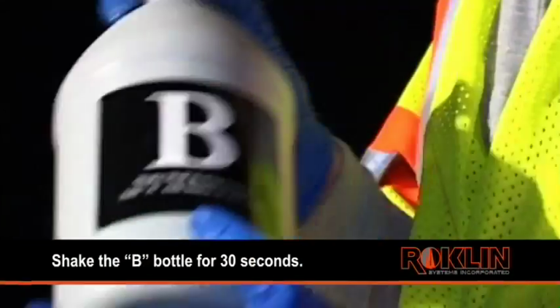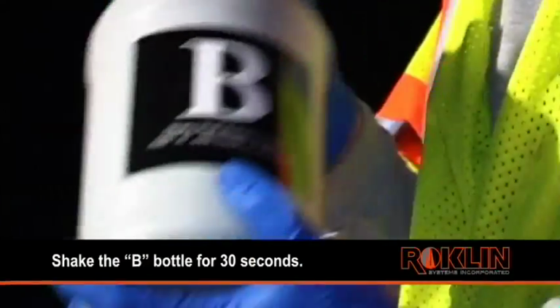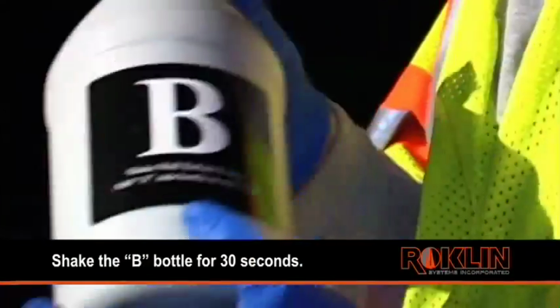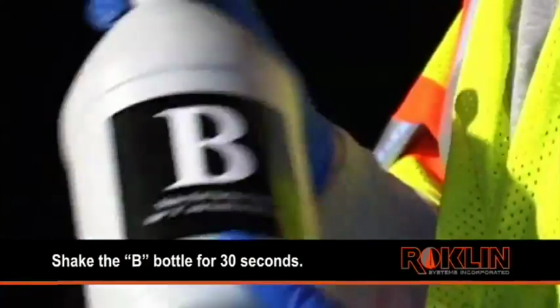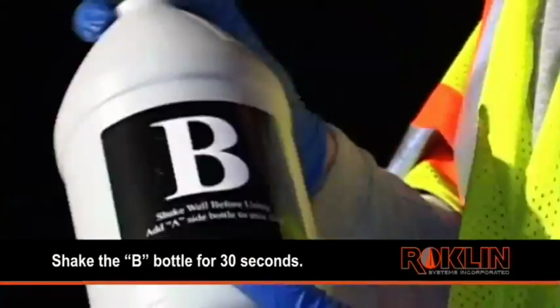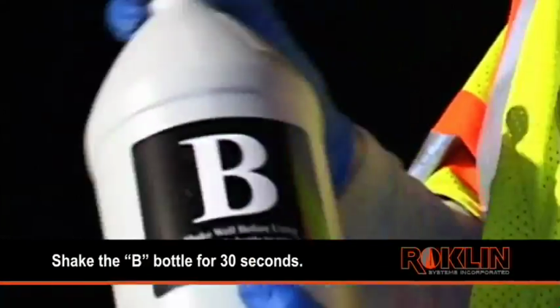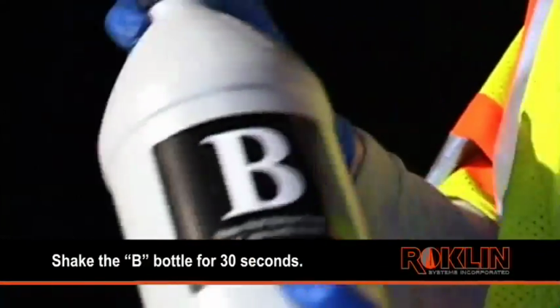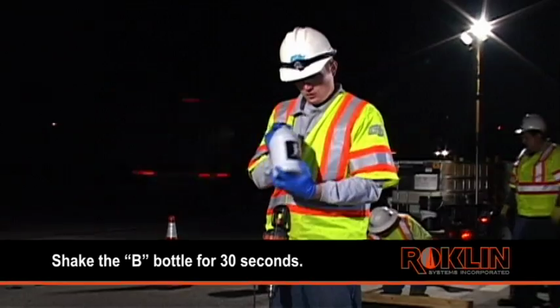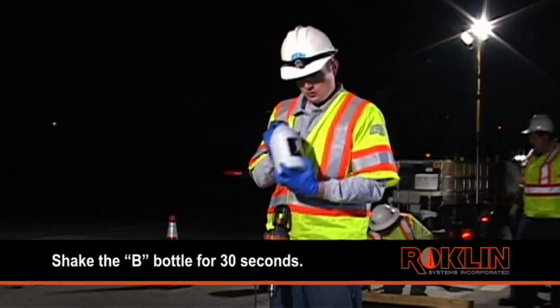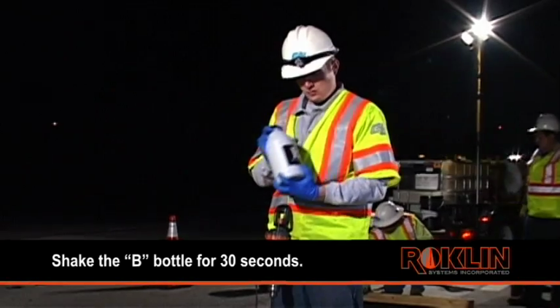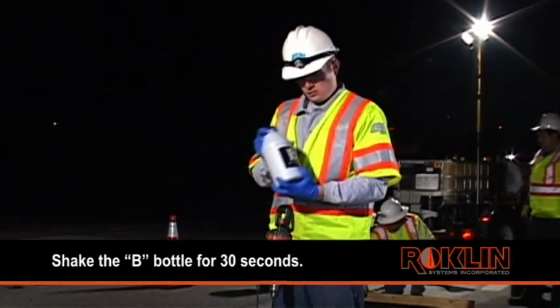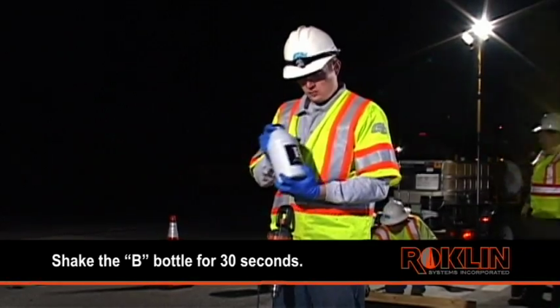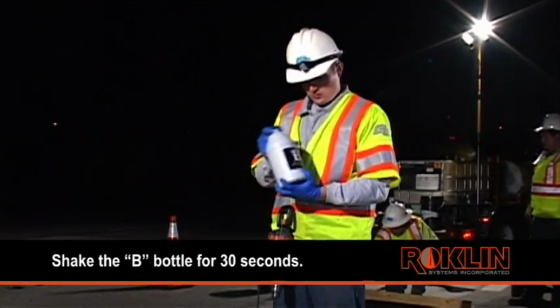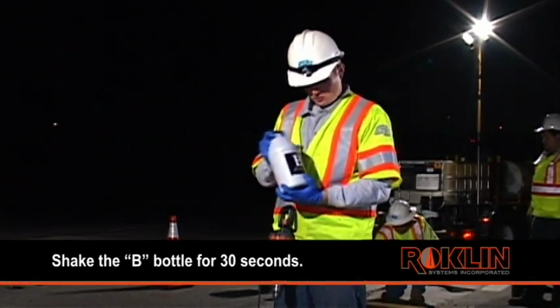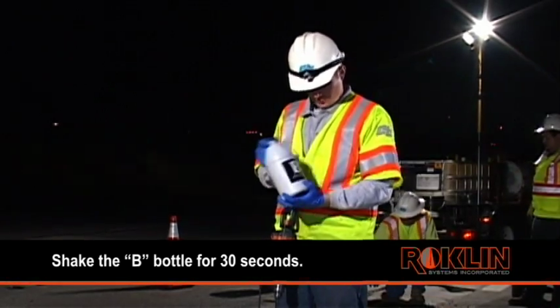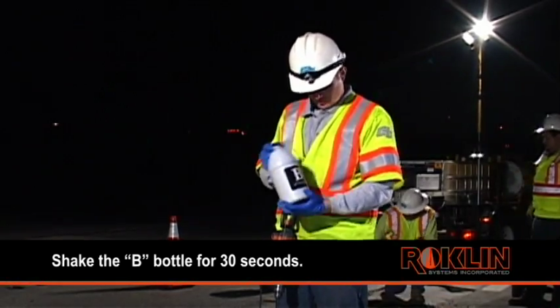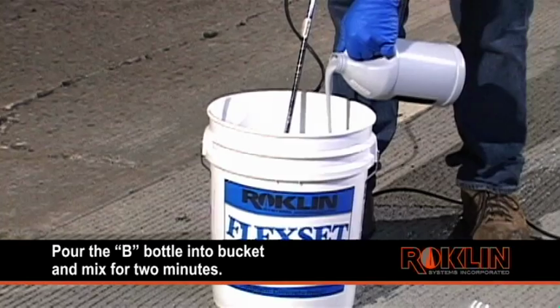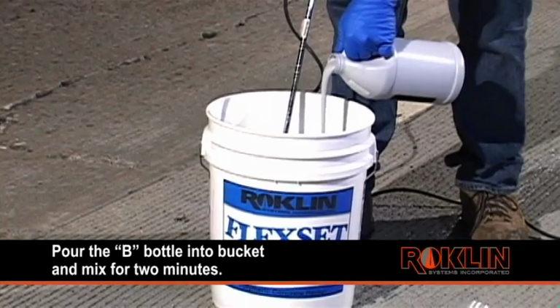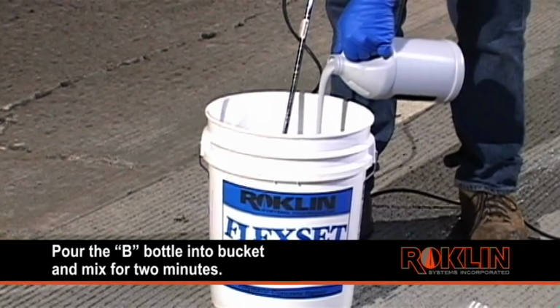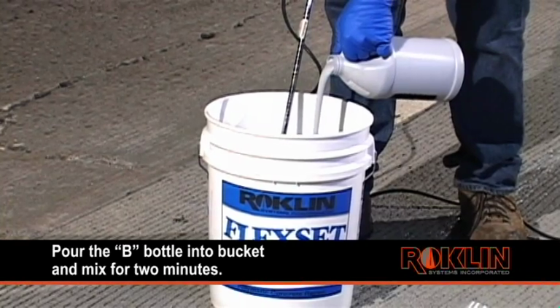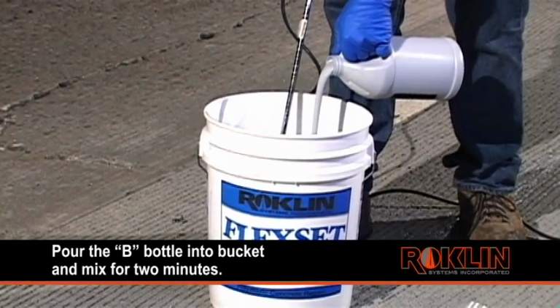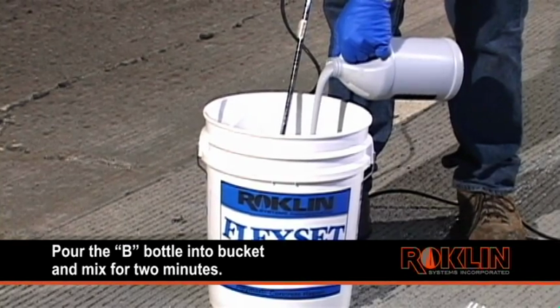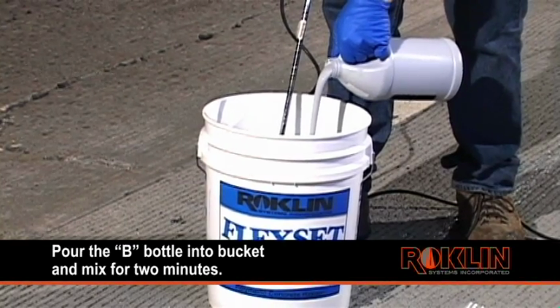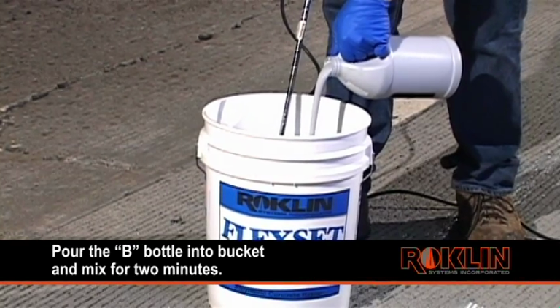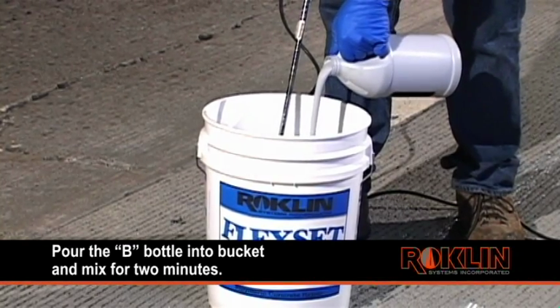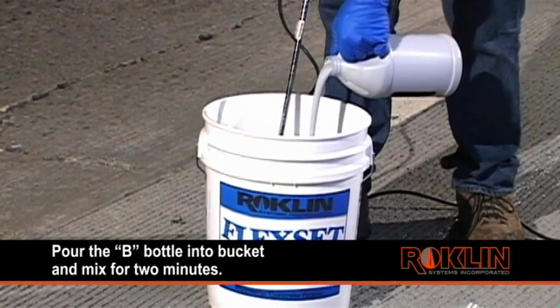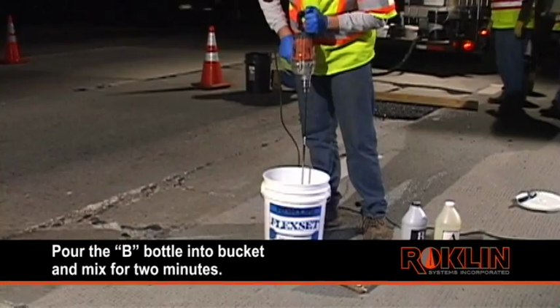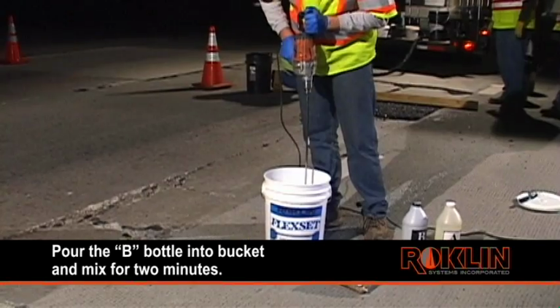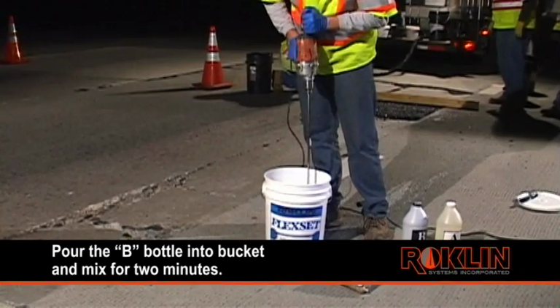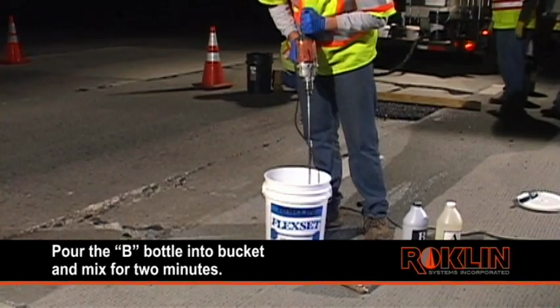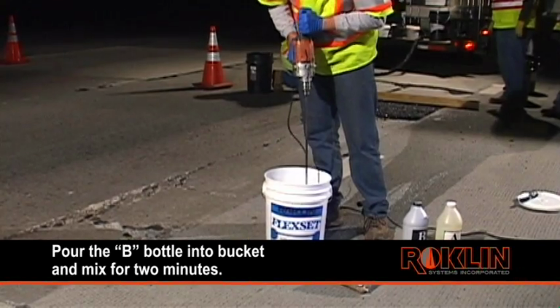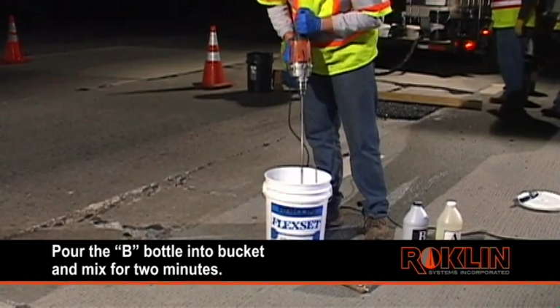Shake the B bottle for 30 seconds. Pour the B bottle into the bucket and mix for 2 minutes.